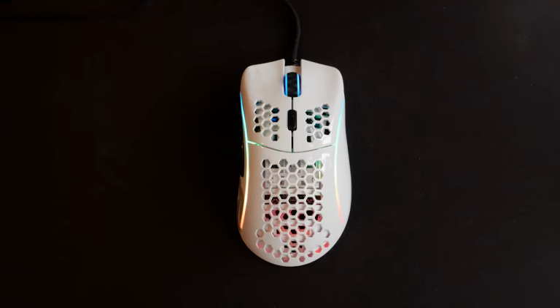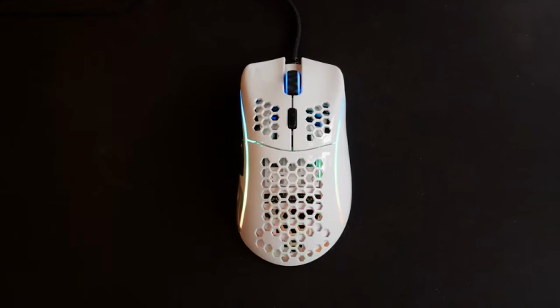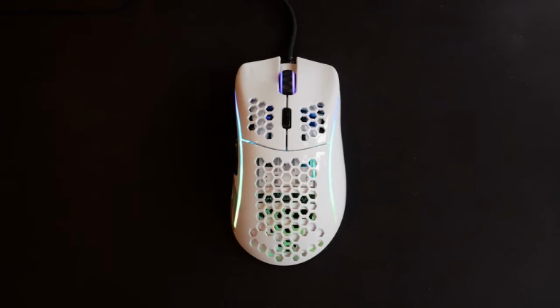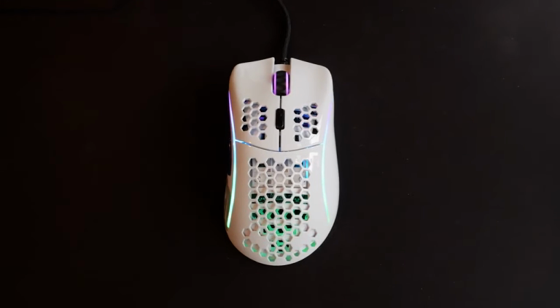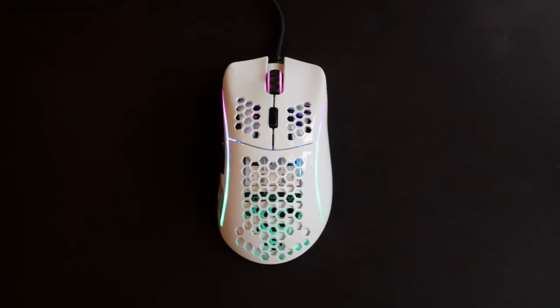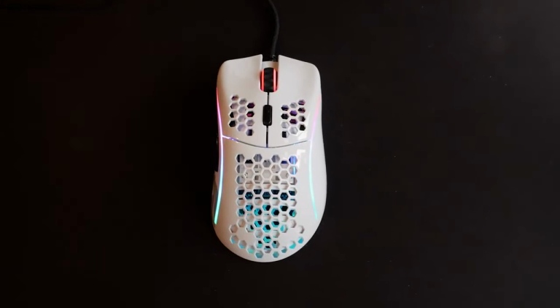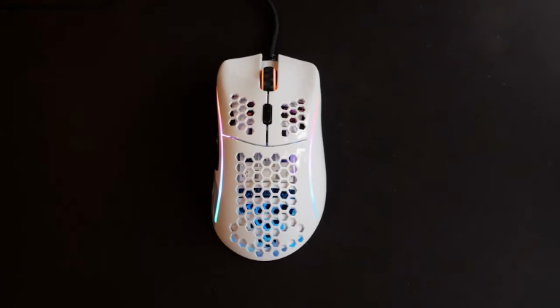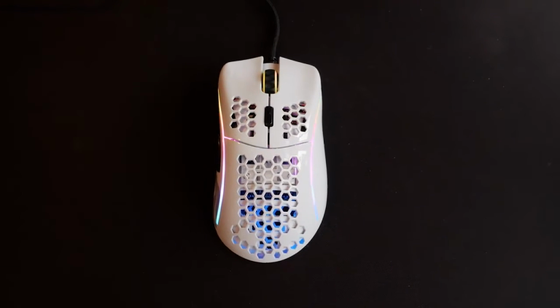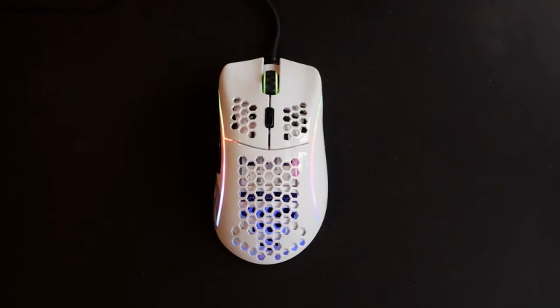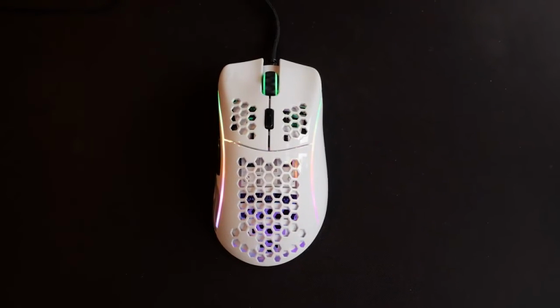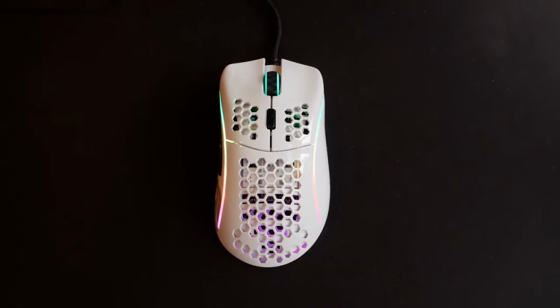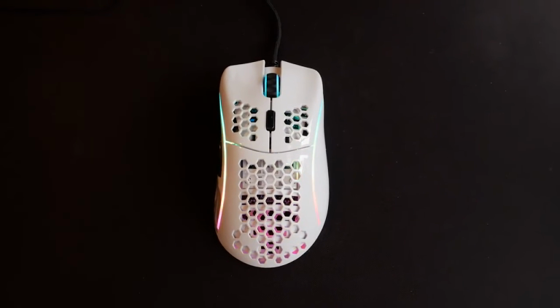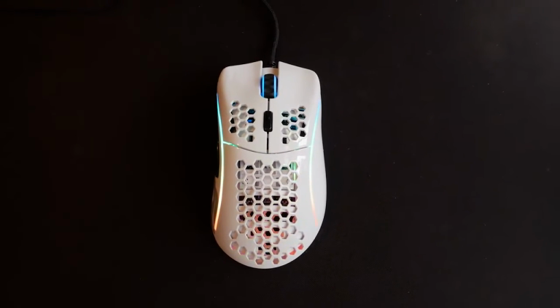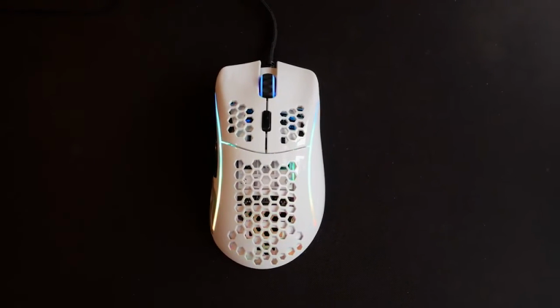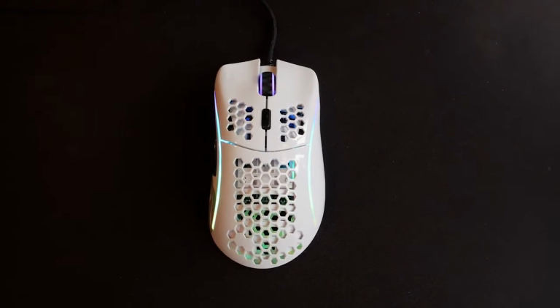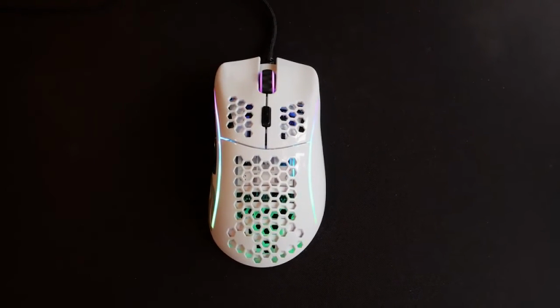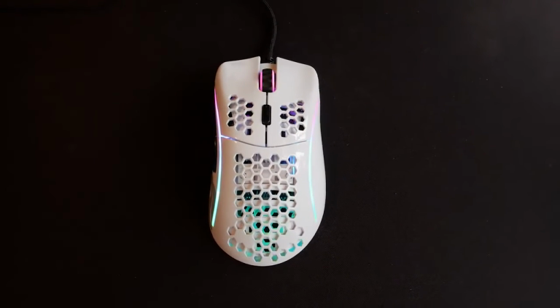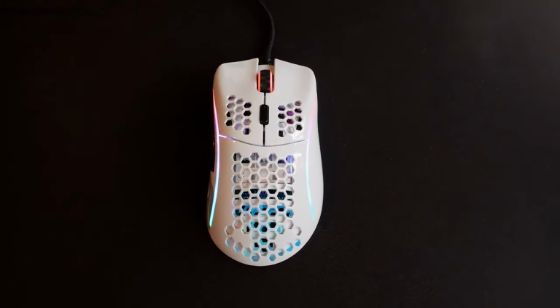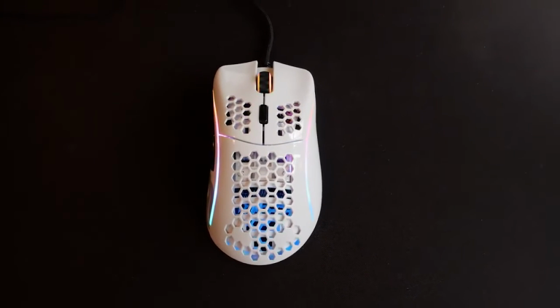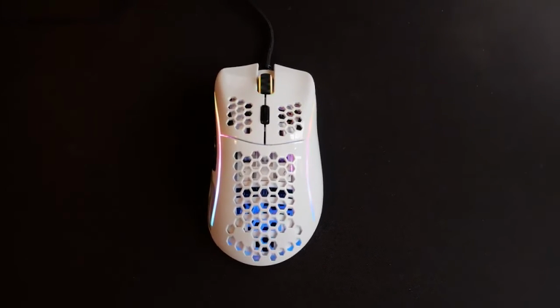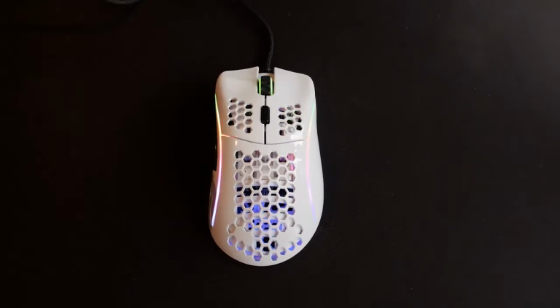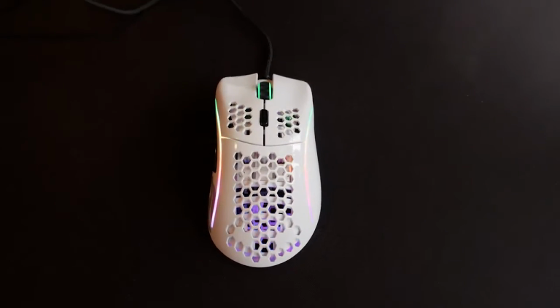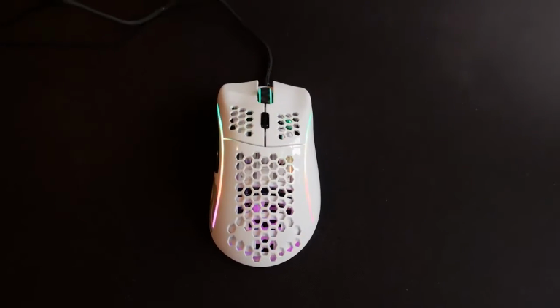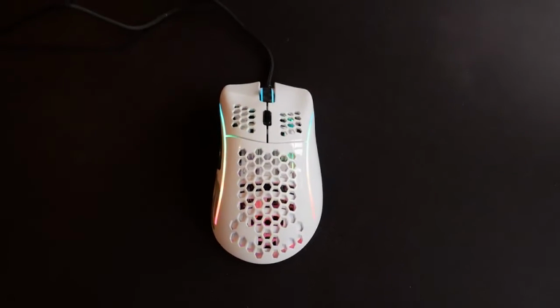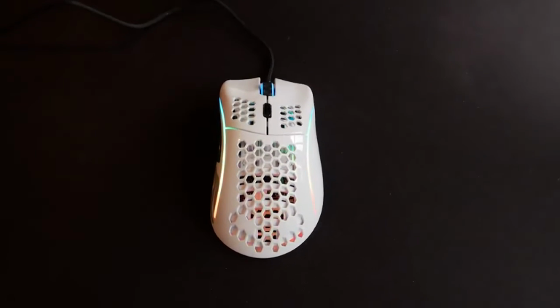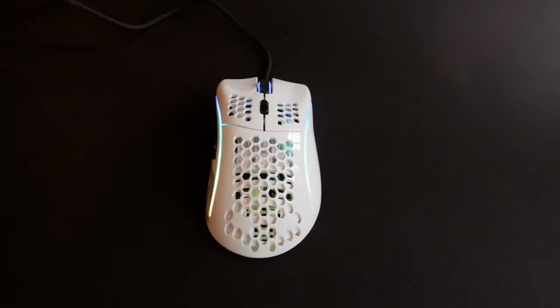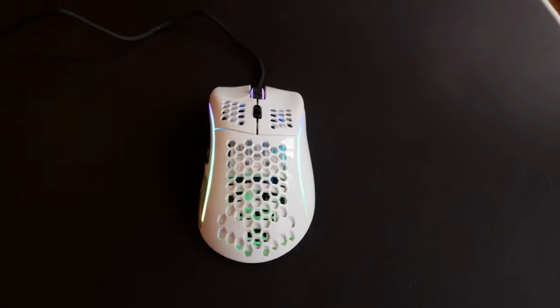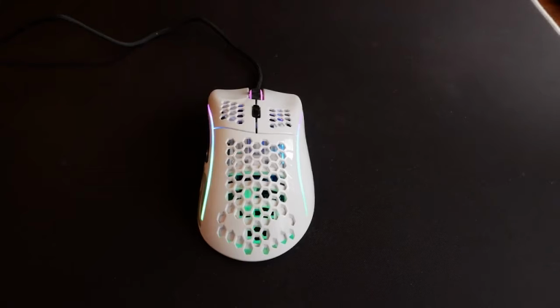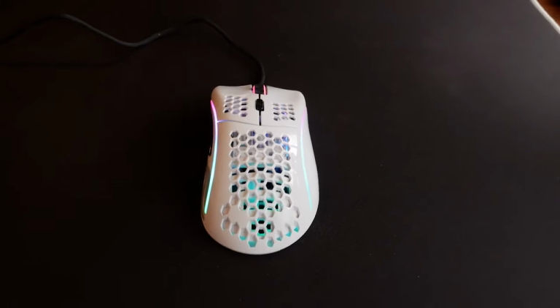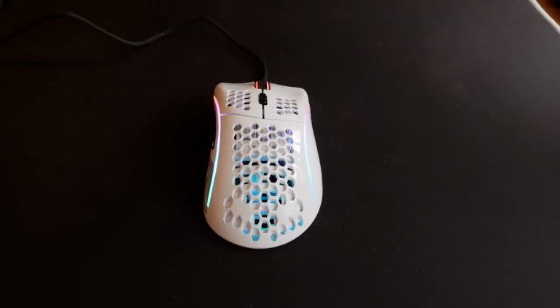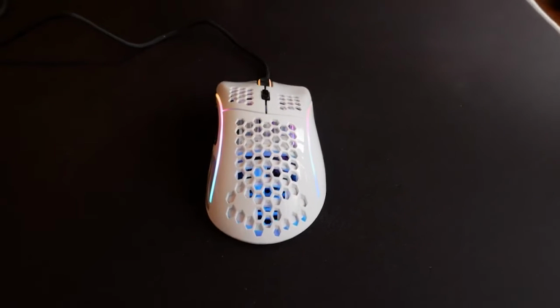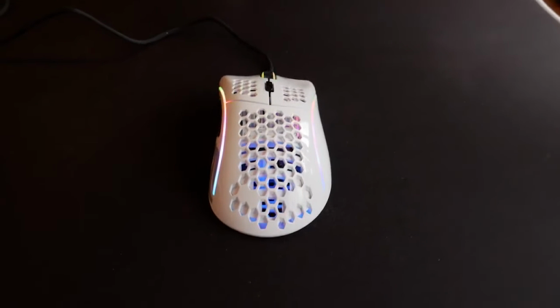Welcome back everyone, it's here. The long-awaited sequel to the Model O — it's the Glorious Model D.